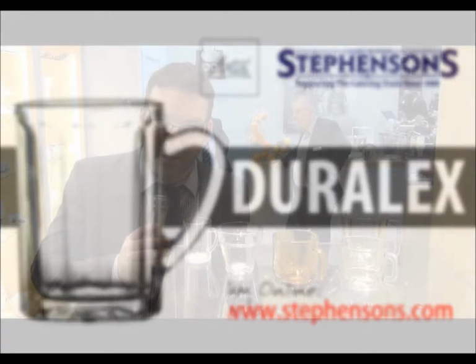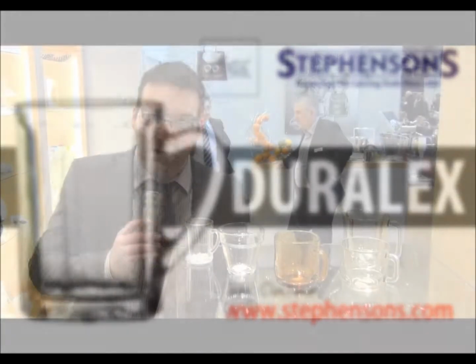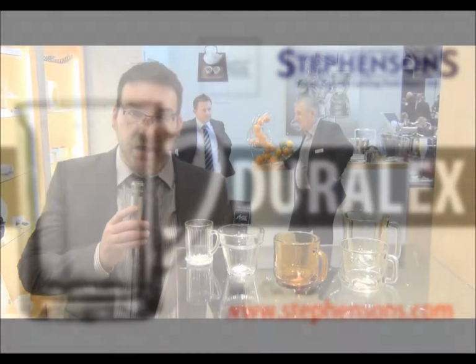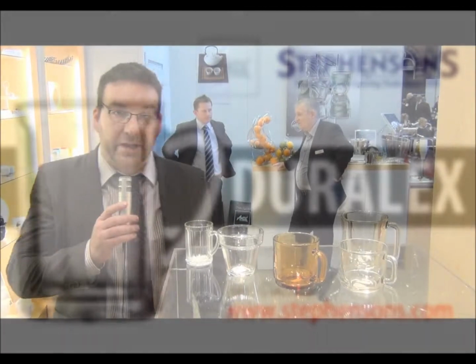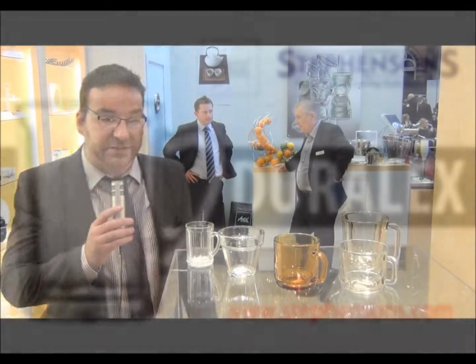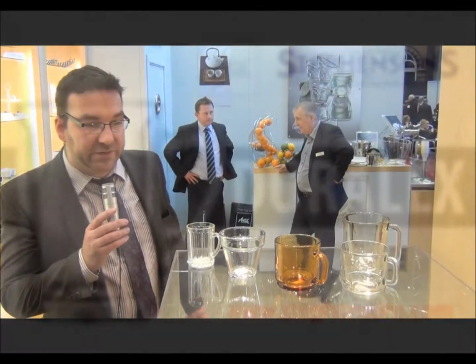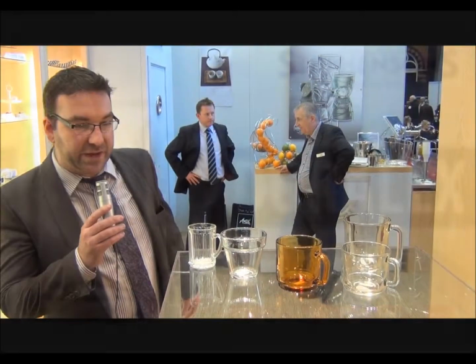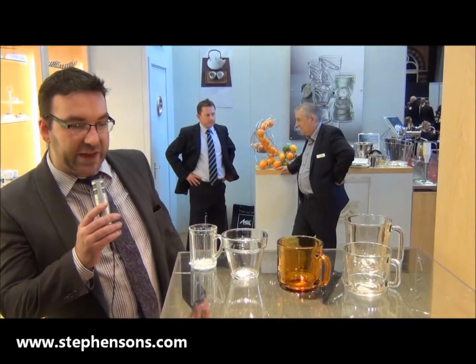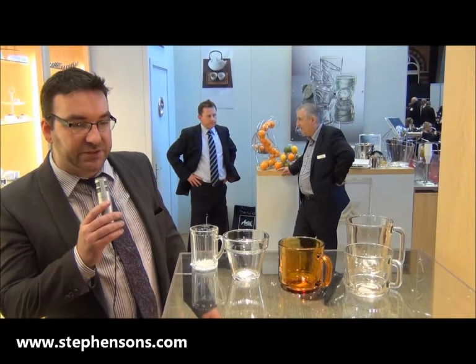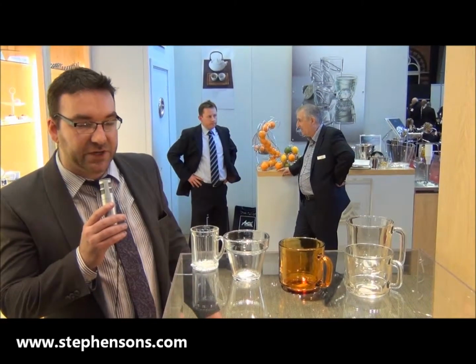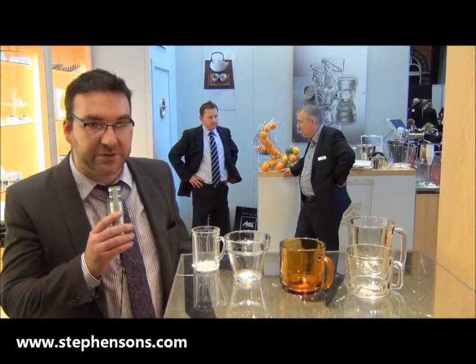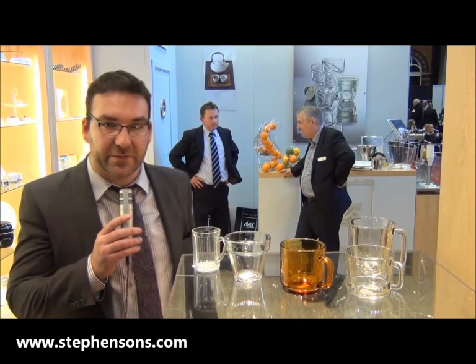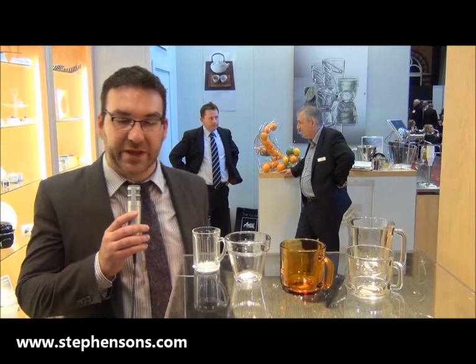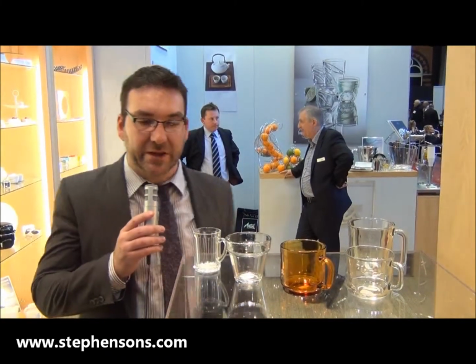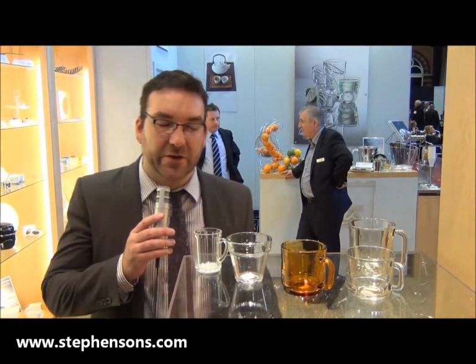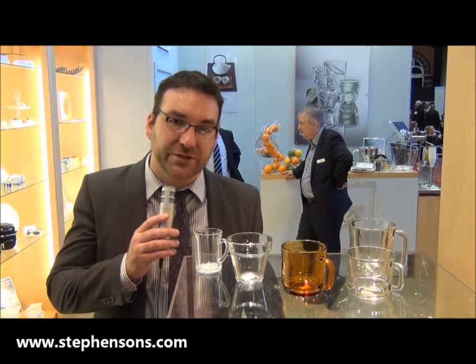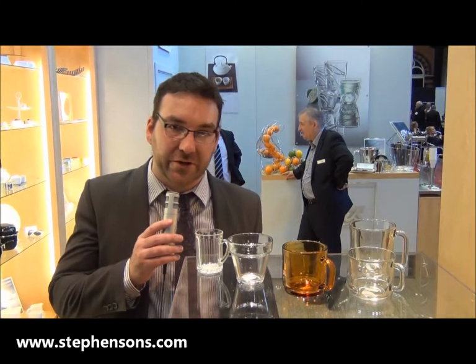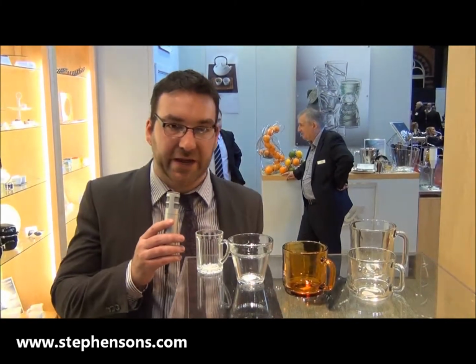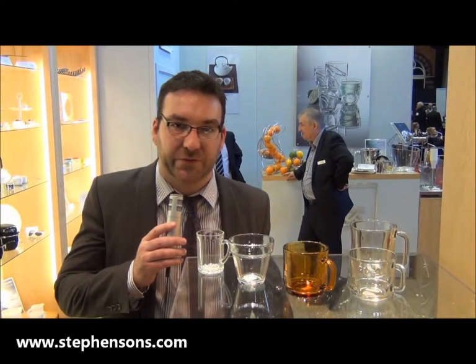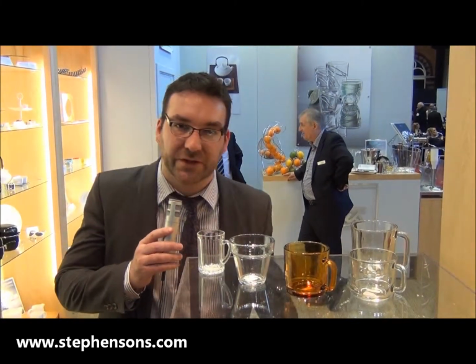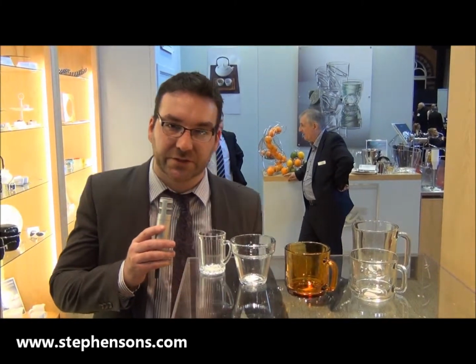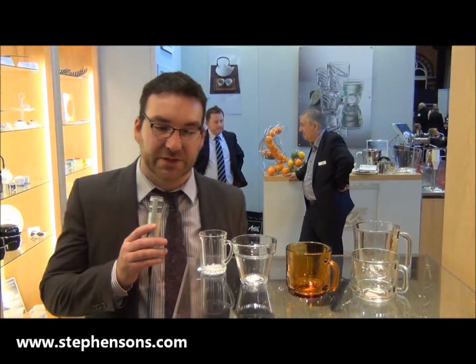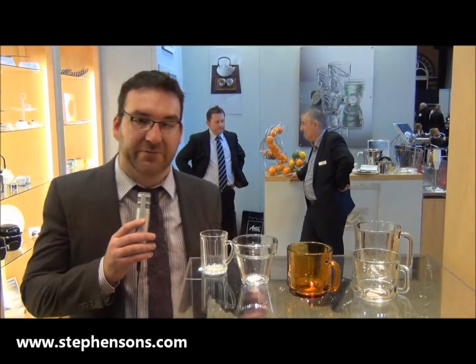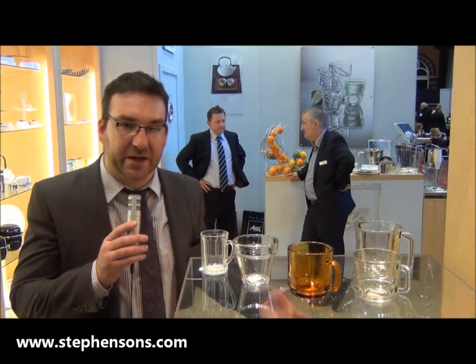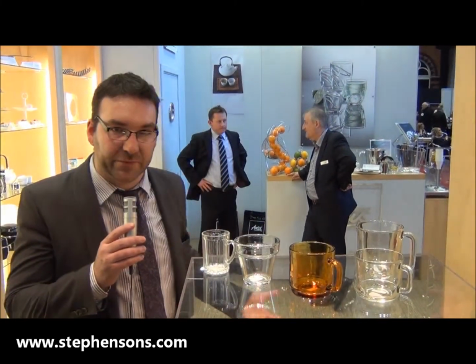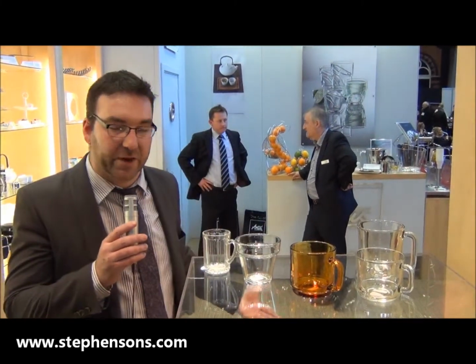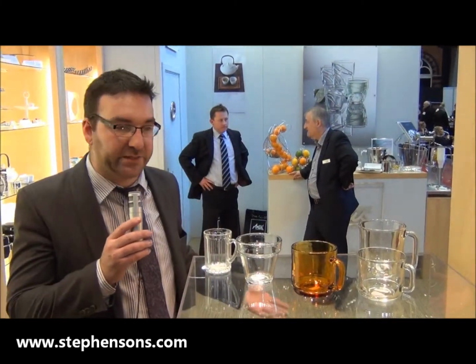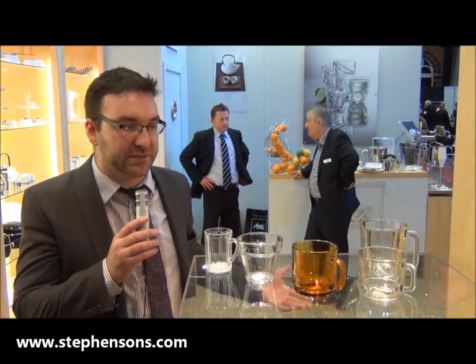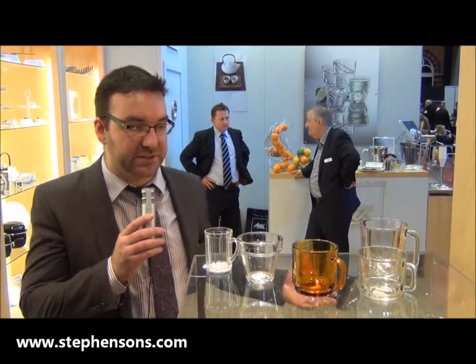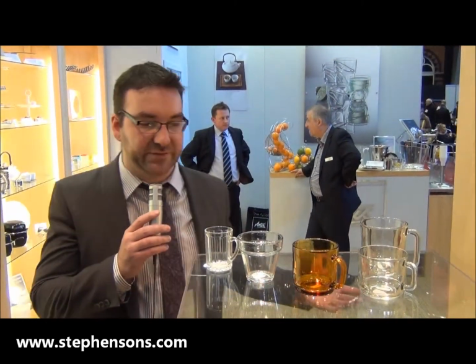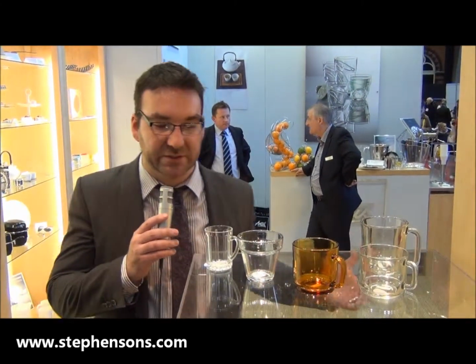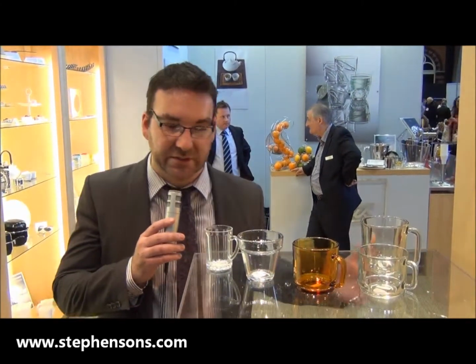Hi guys, we're here to show you some of the iconic Duralex range that's now available through Artists and Stephenson's.